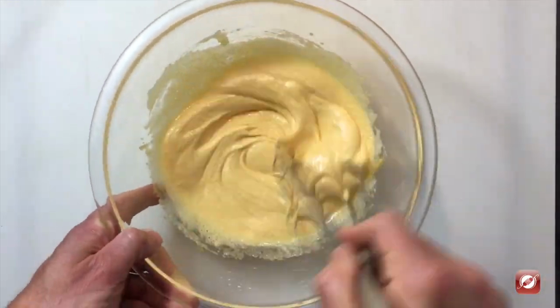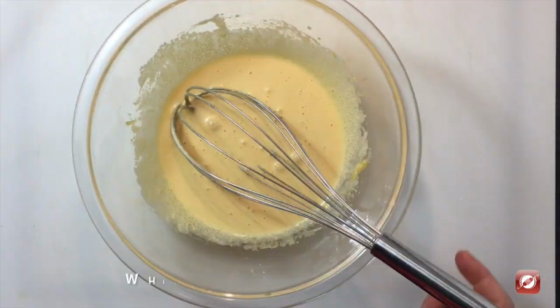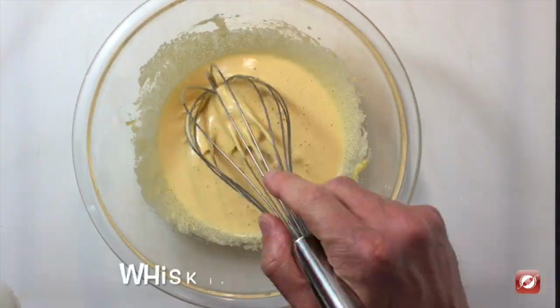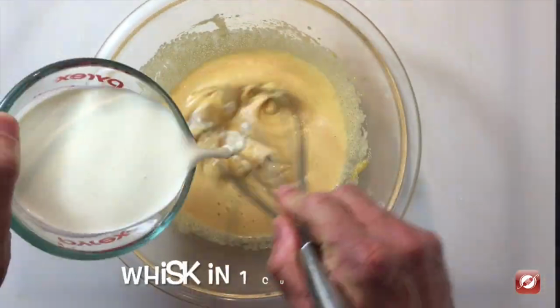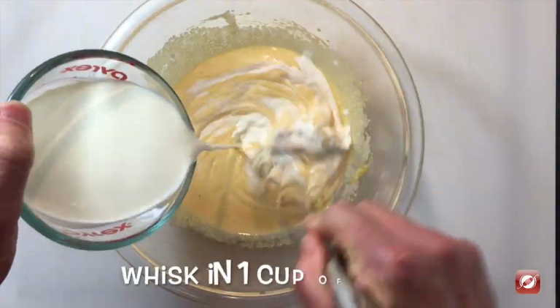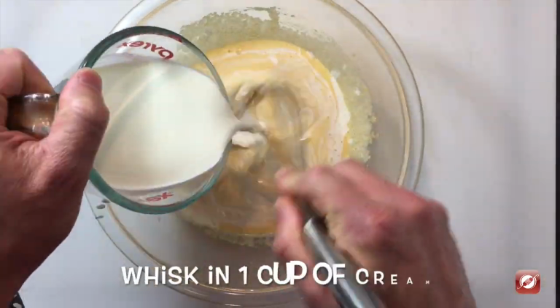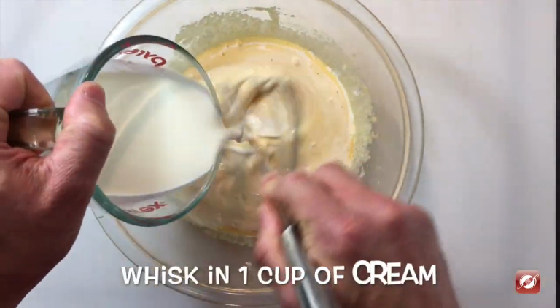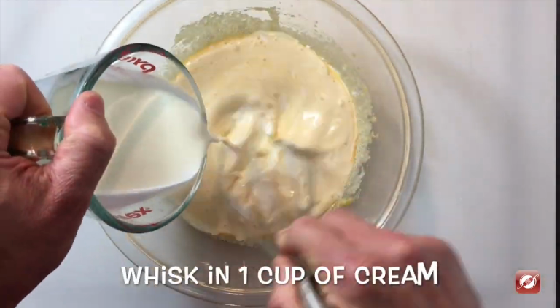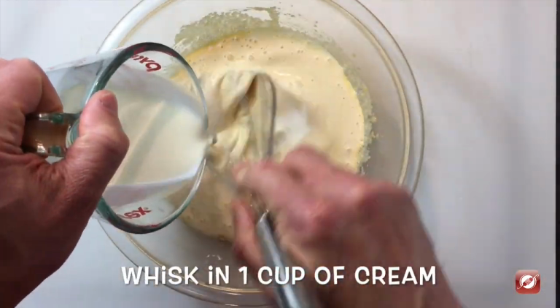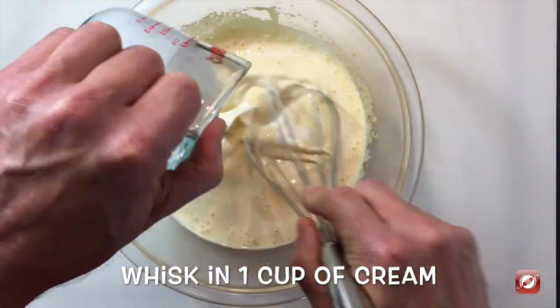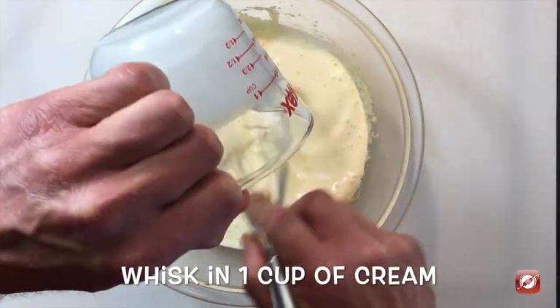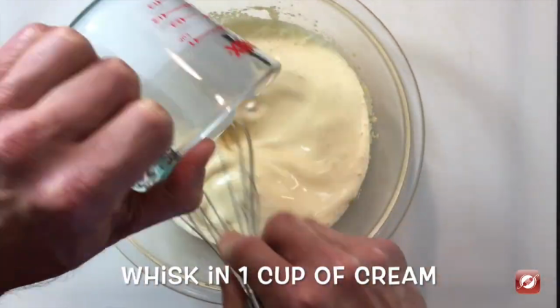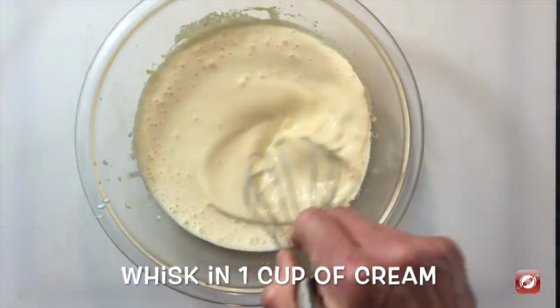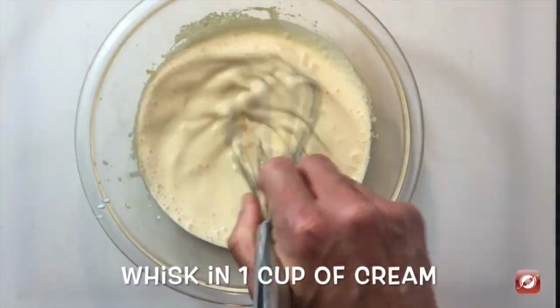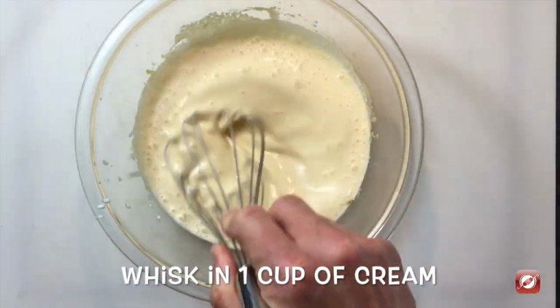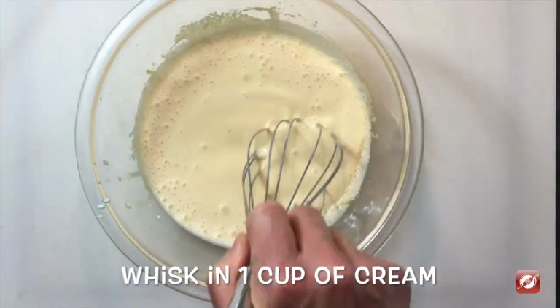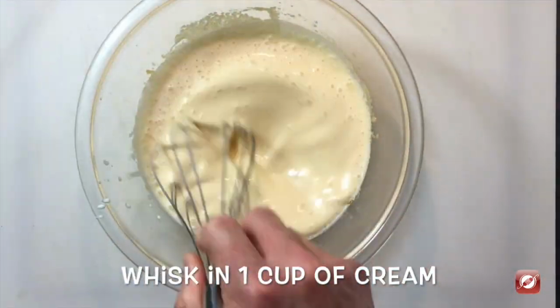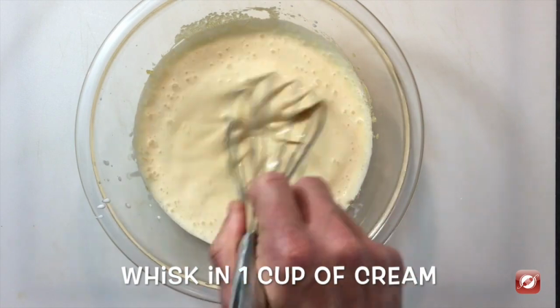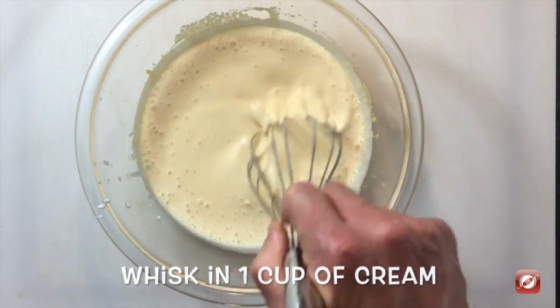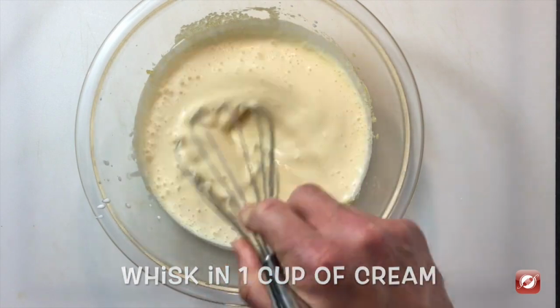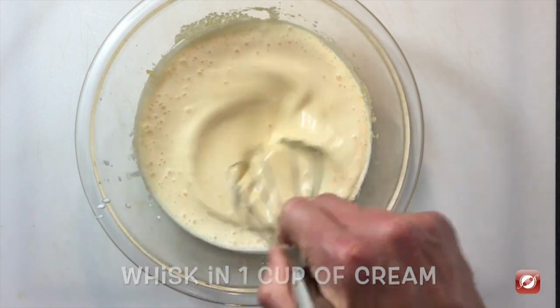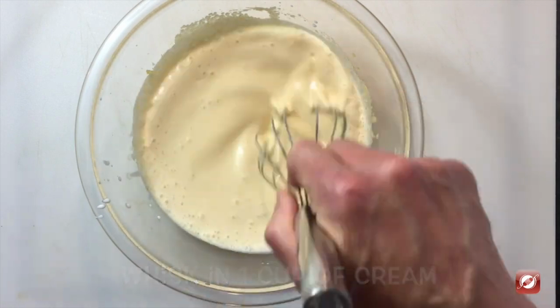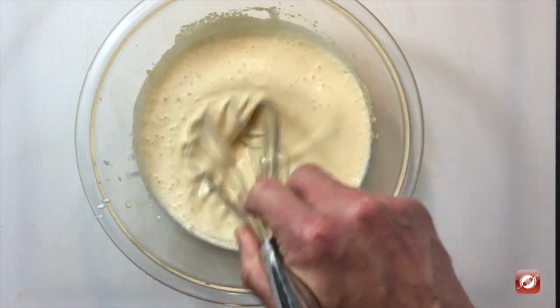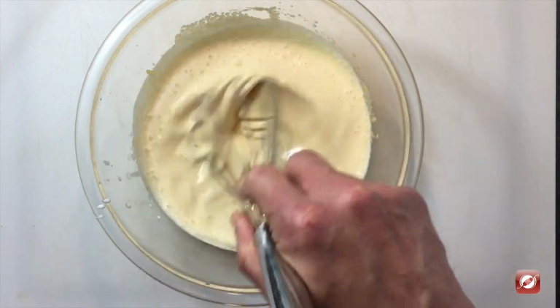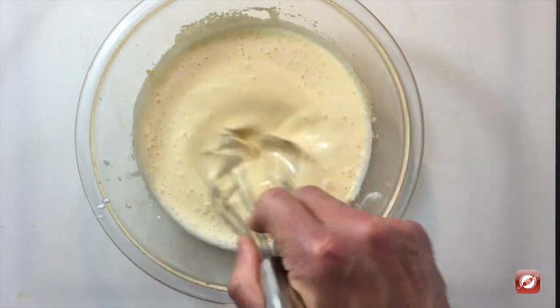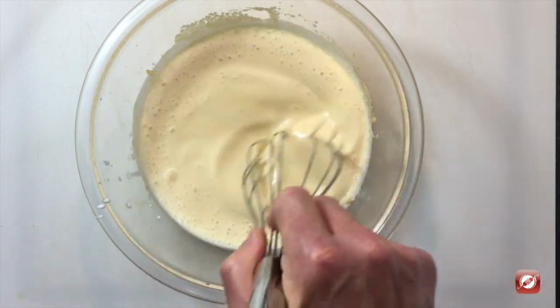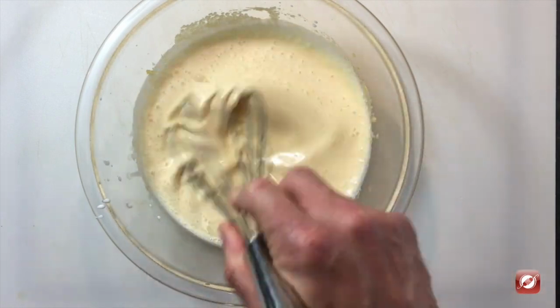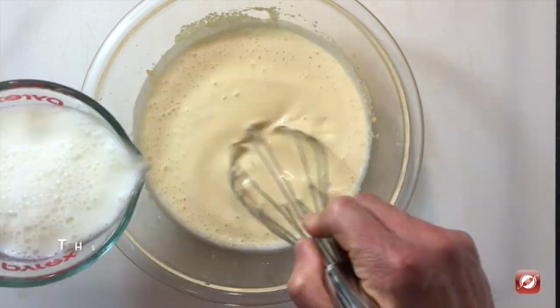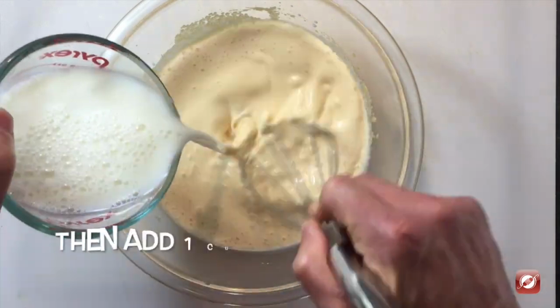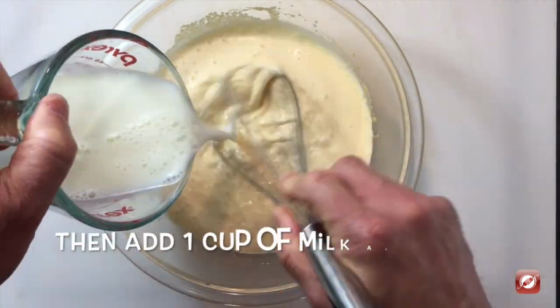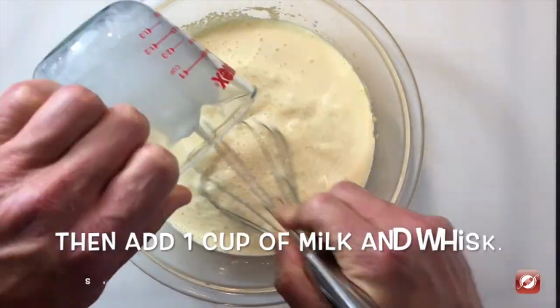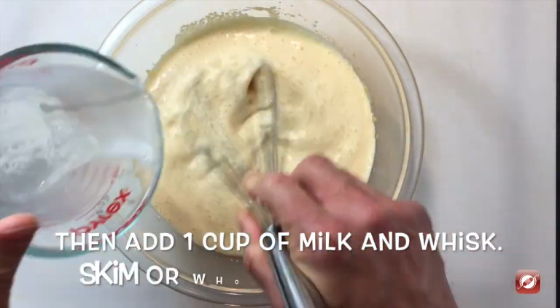To the egg yolks and sugar I'm going to whisk in a cup of cream and a cup of milk.